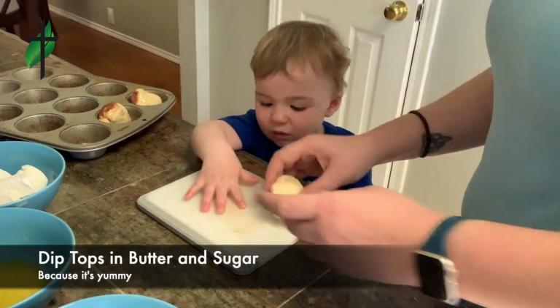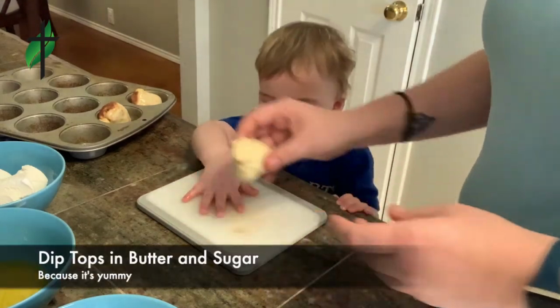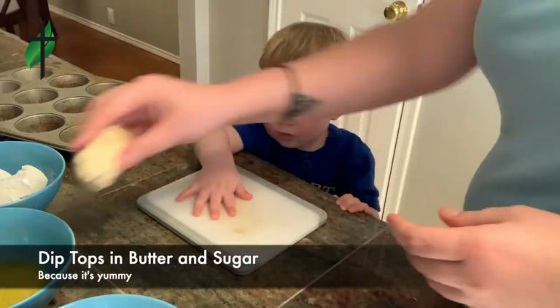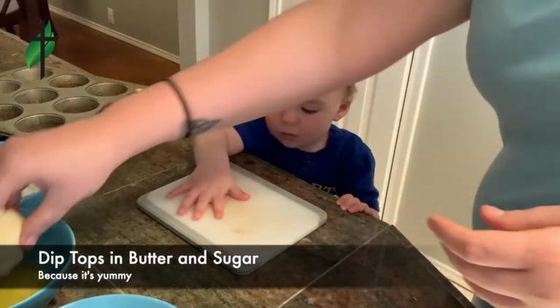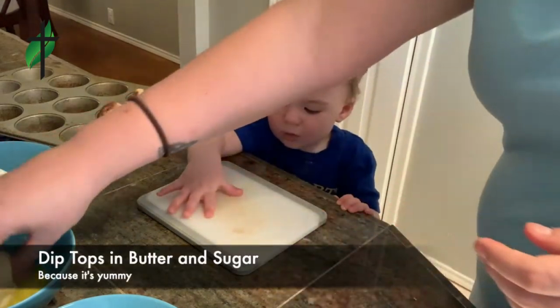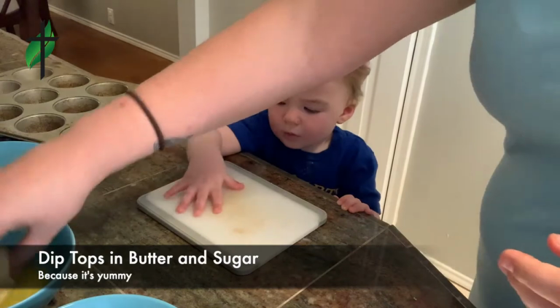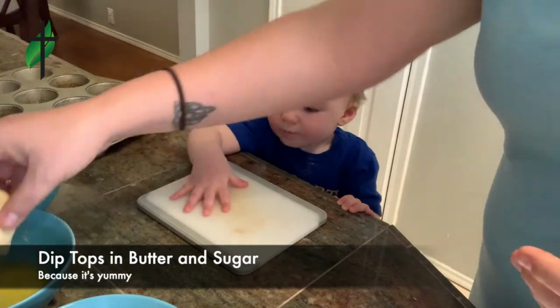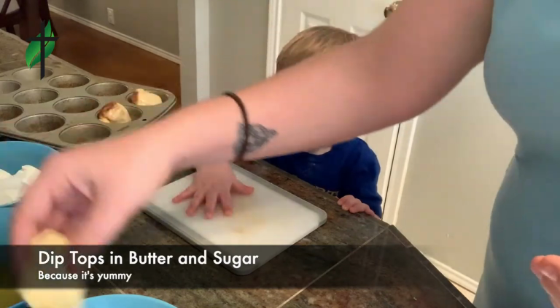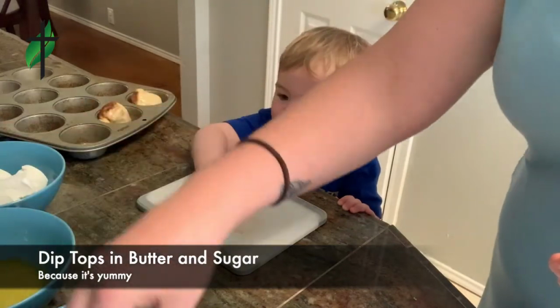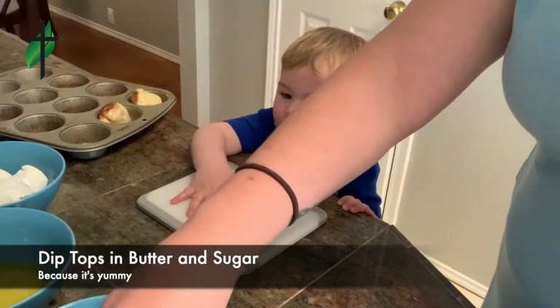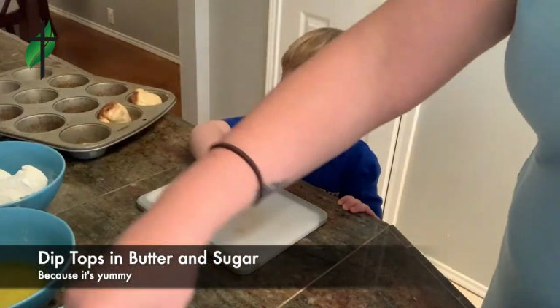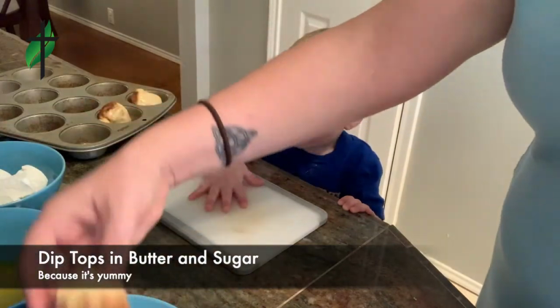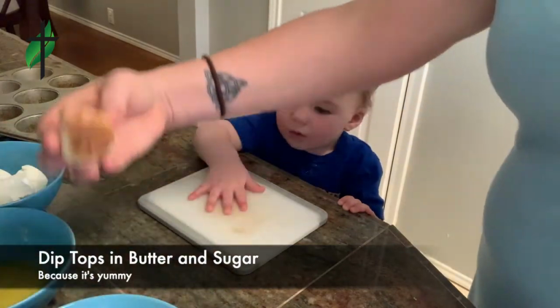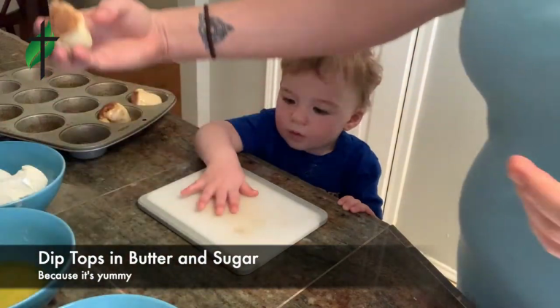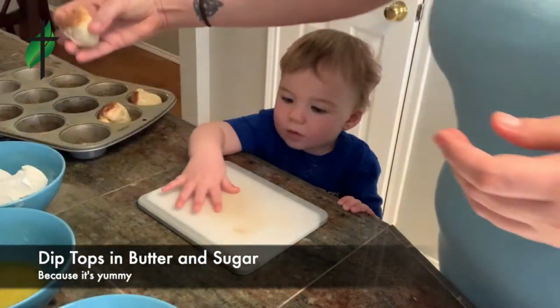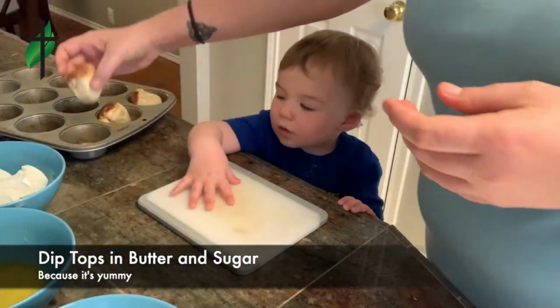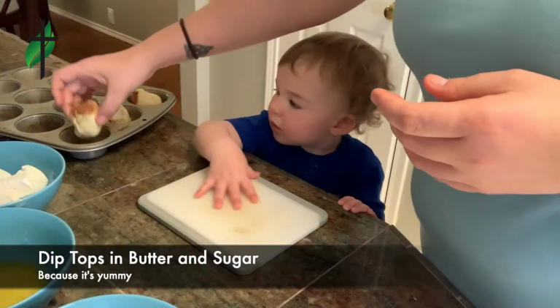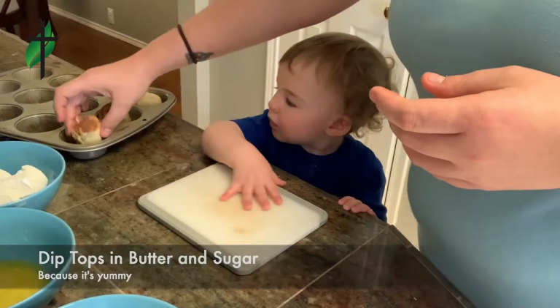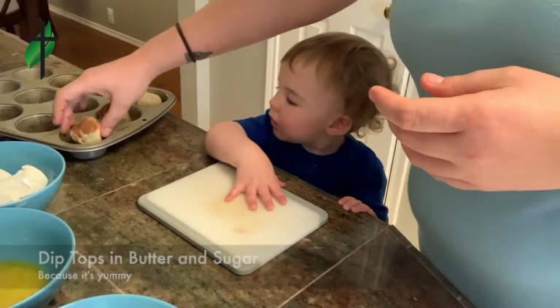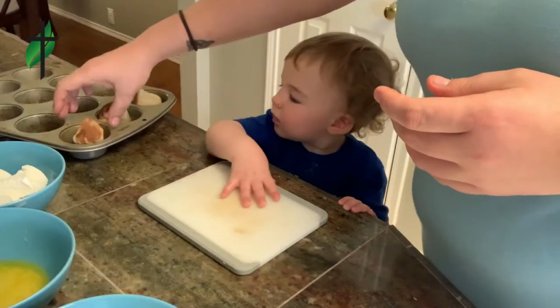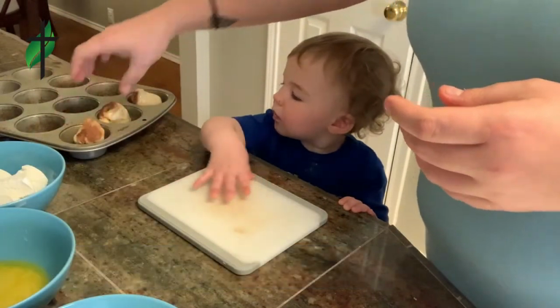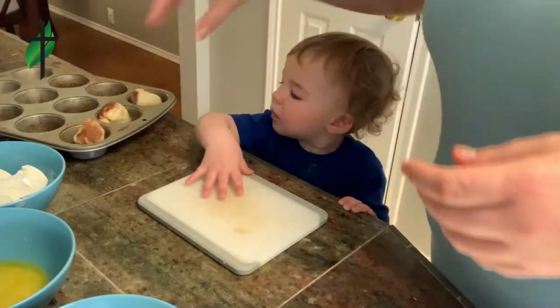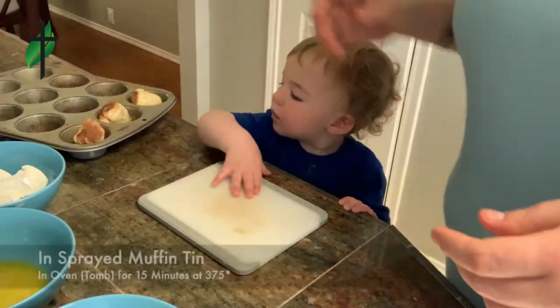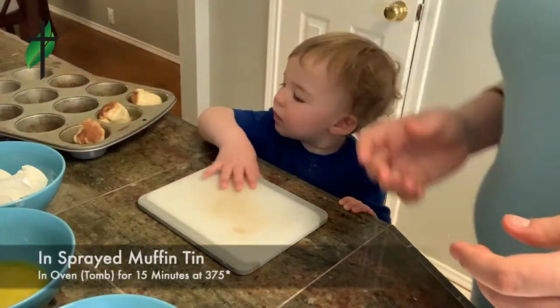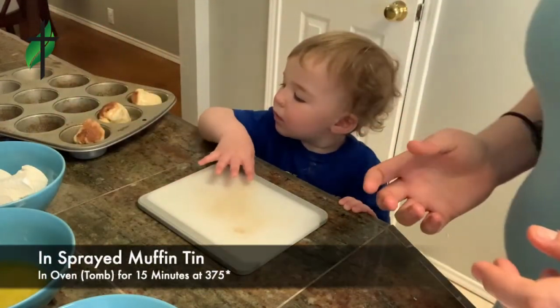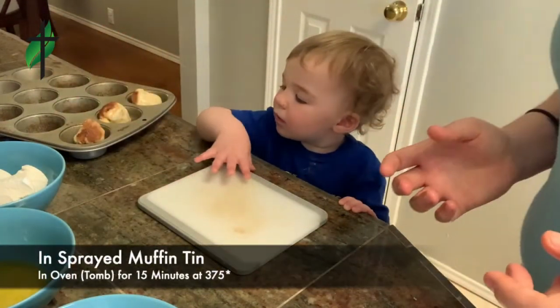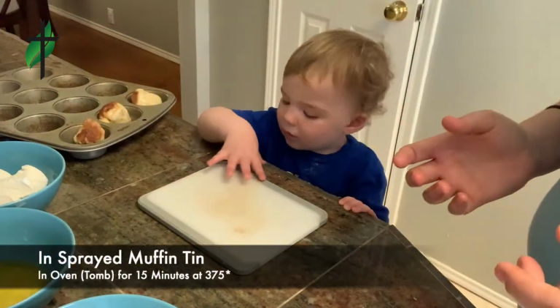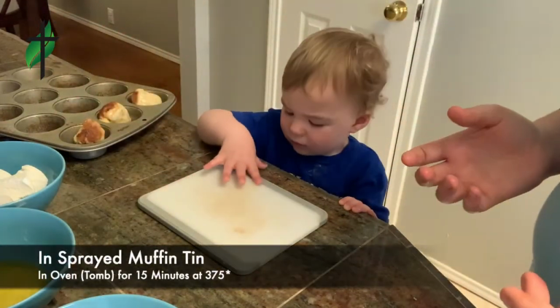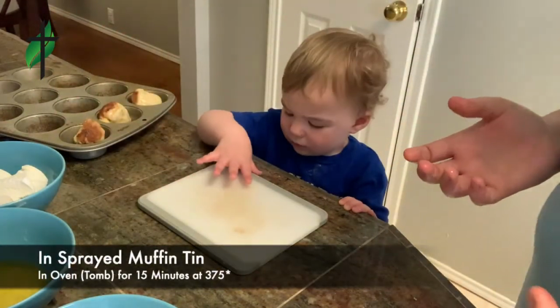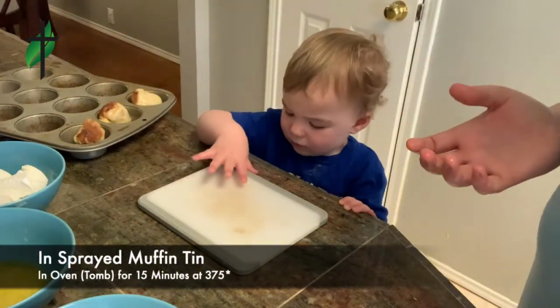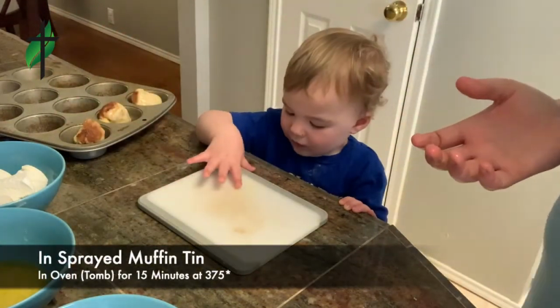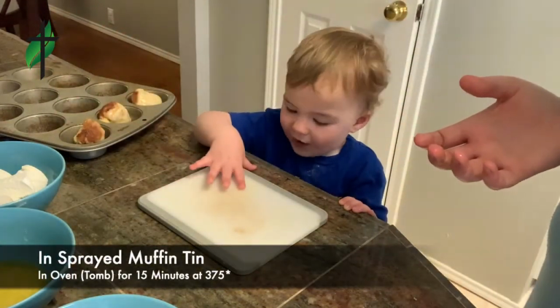And then dip. Dip. Dip. Is that good? Yes.